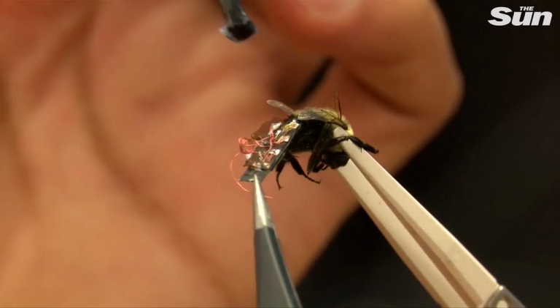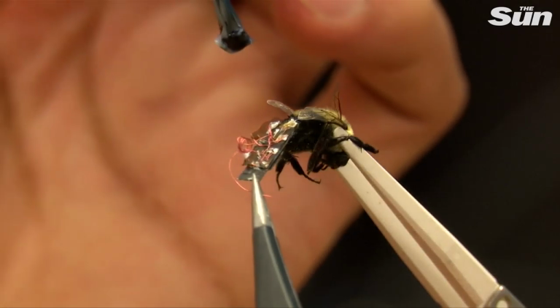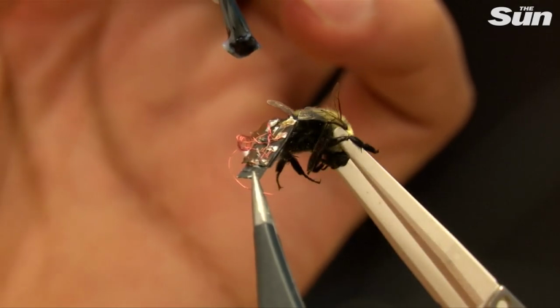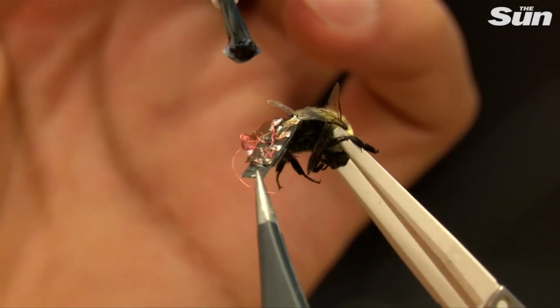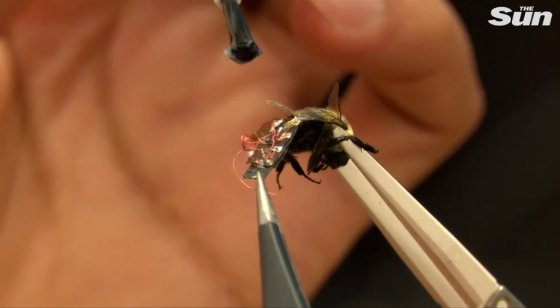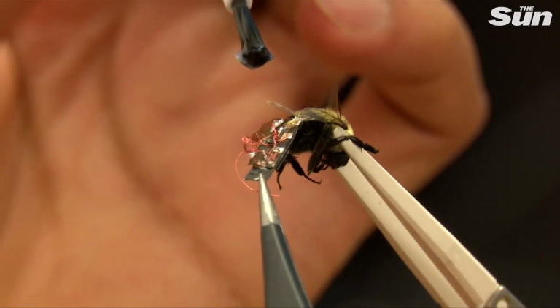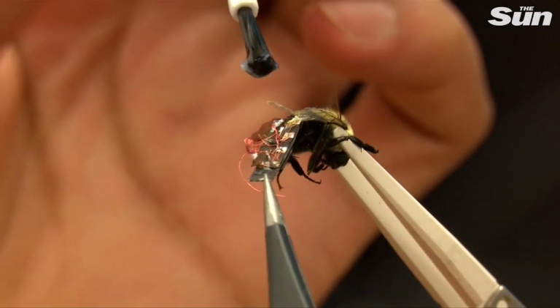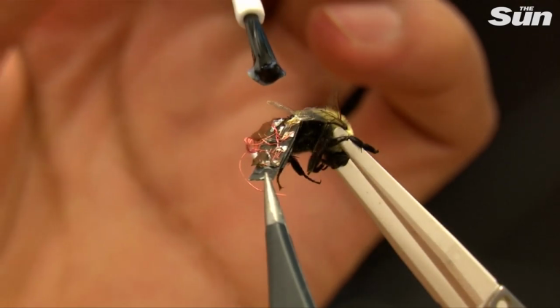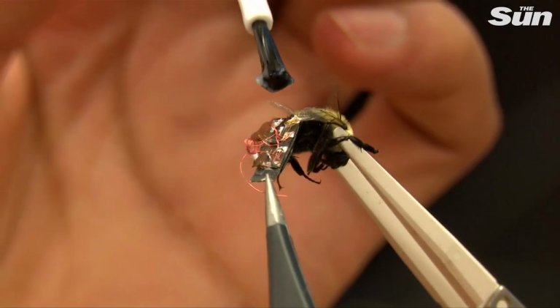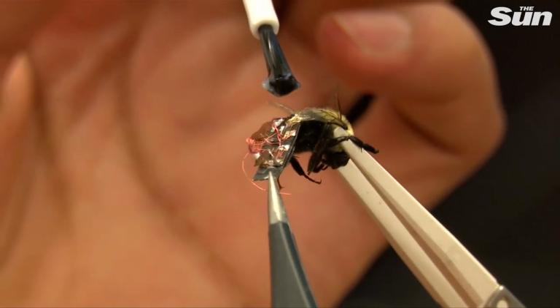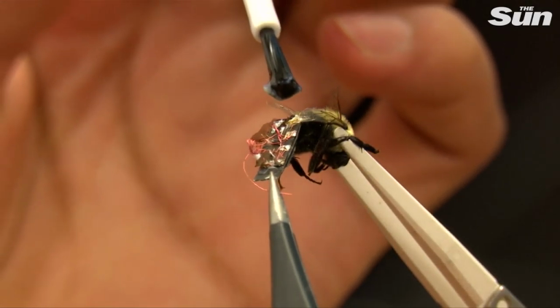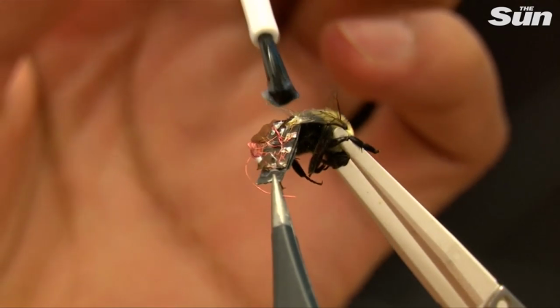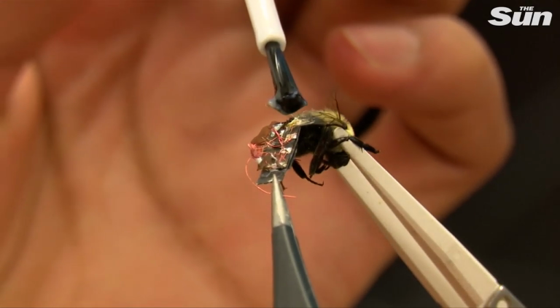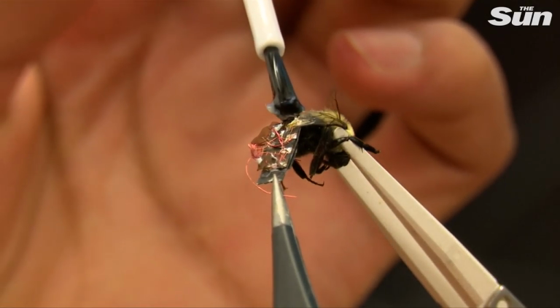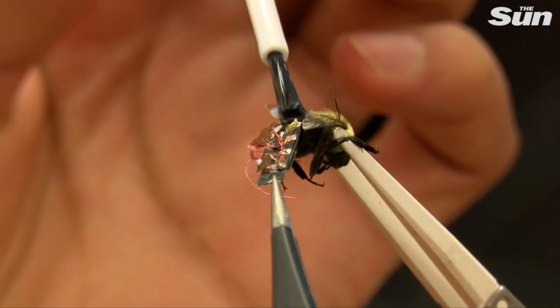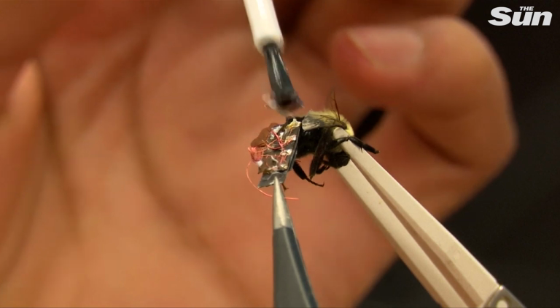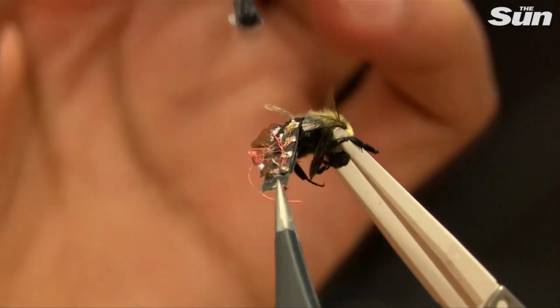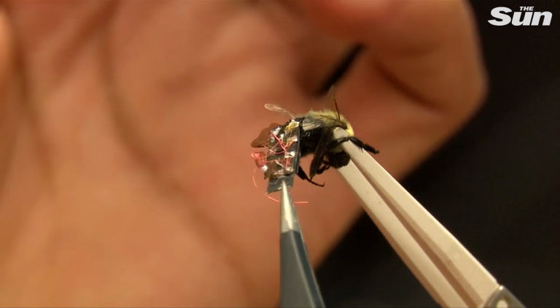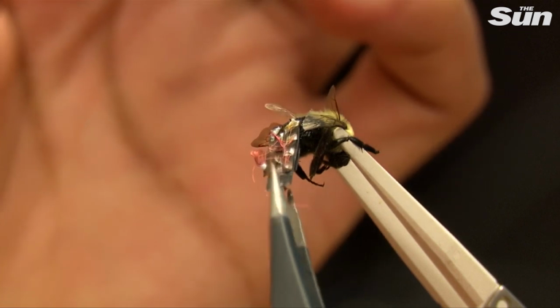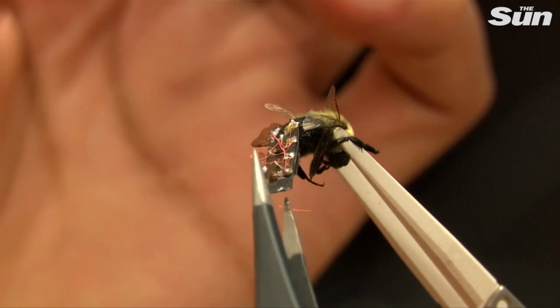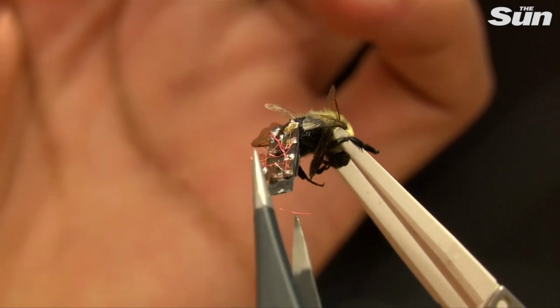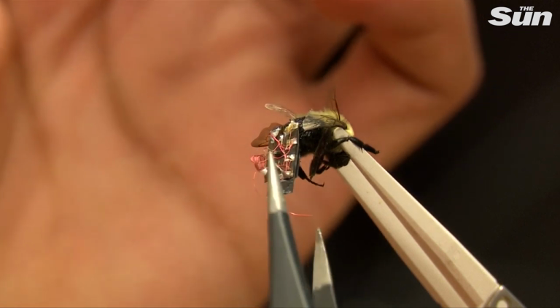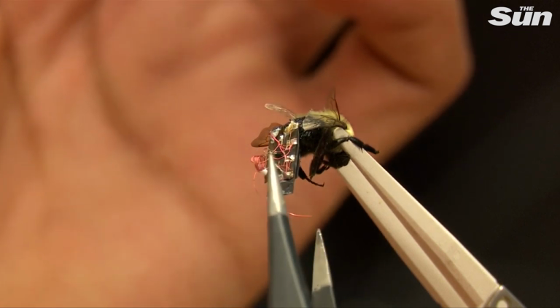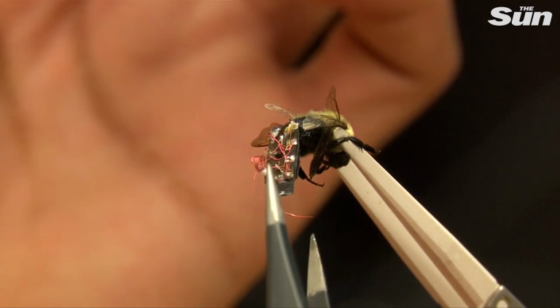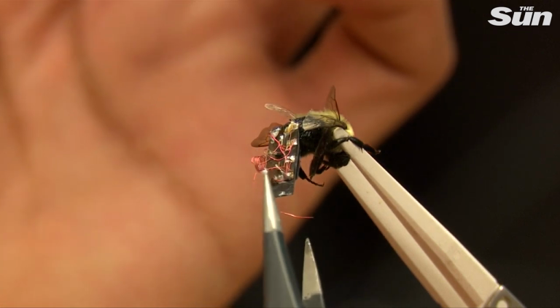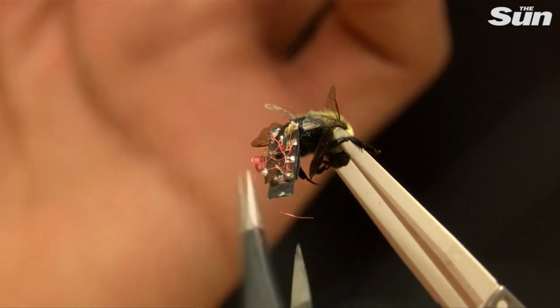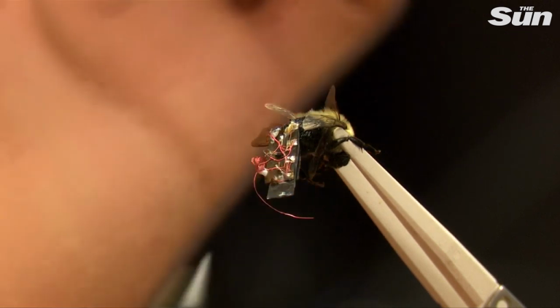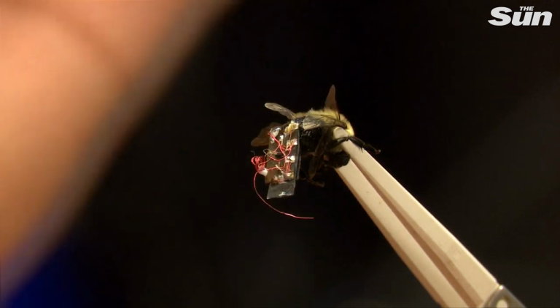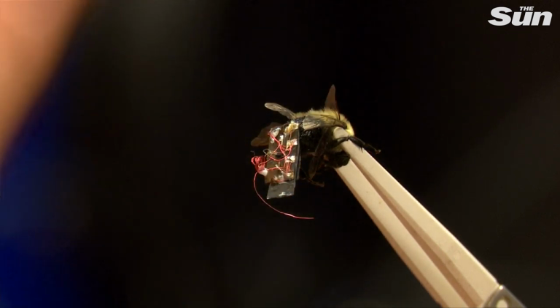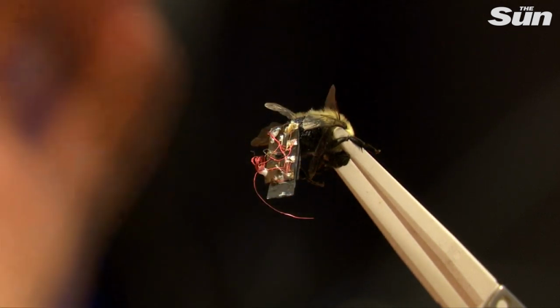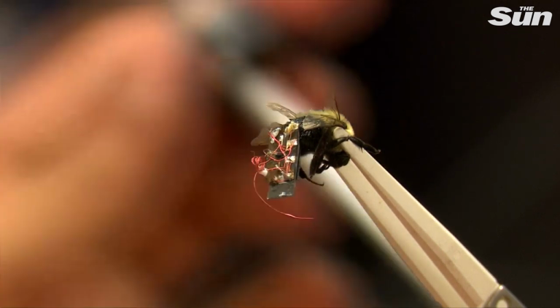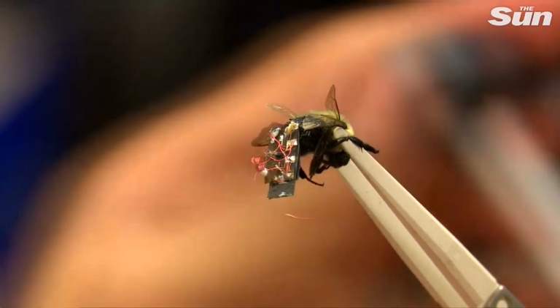The scientists fixed the technology in place by putting the bees in the freezer for a few minutes before gluing the backpack on.